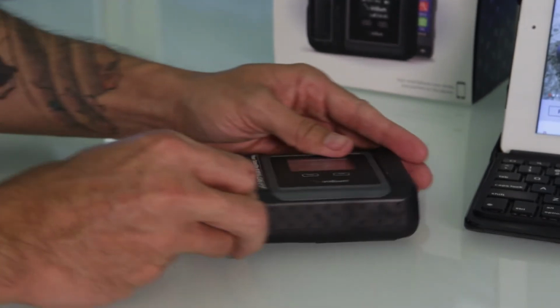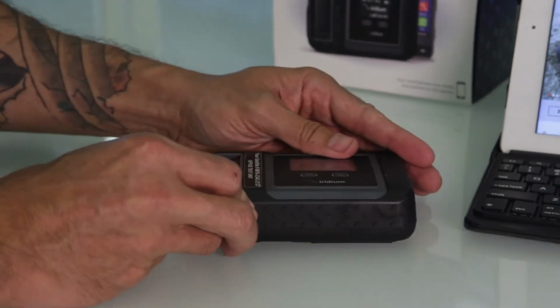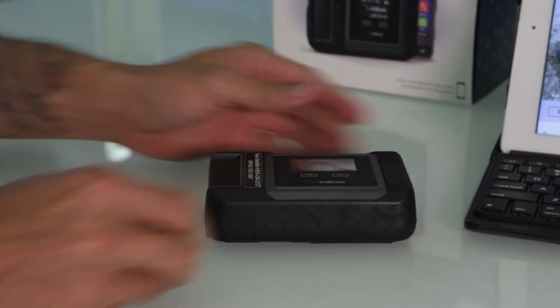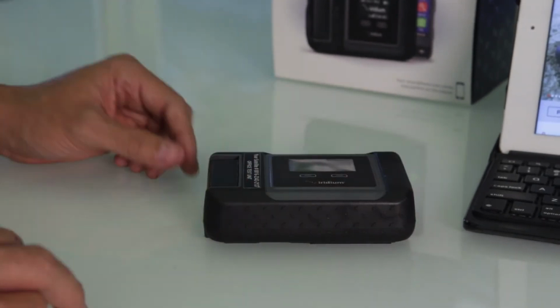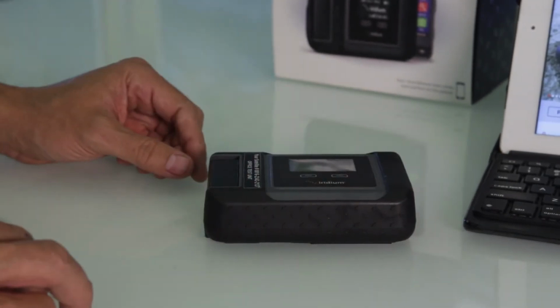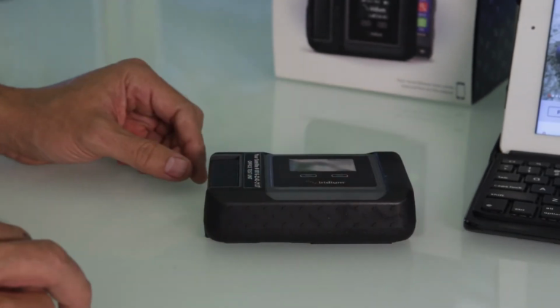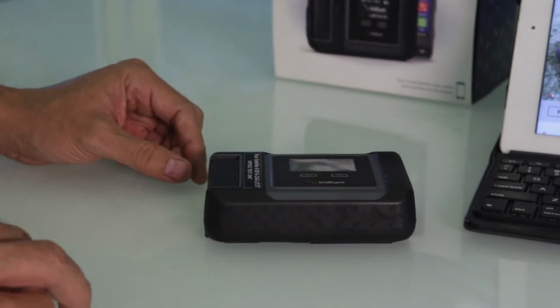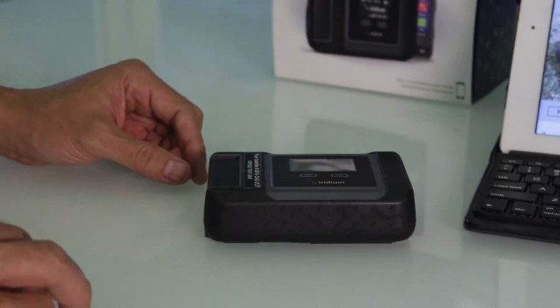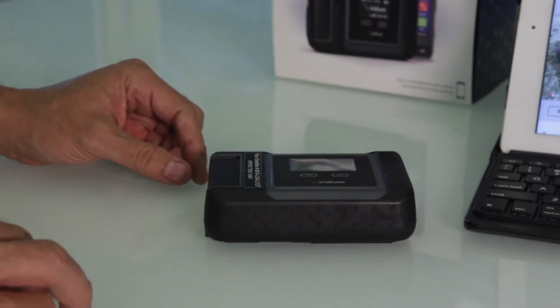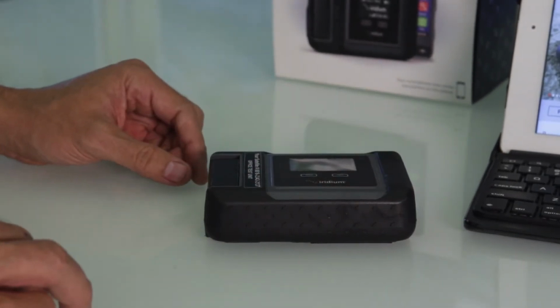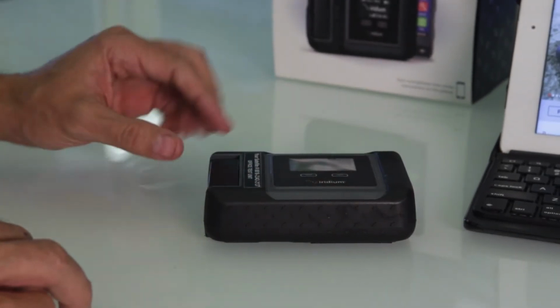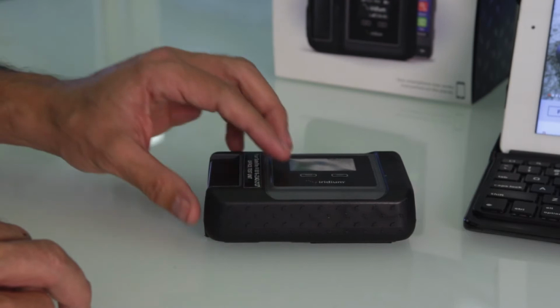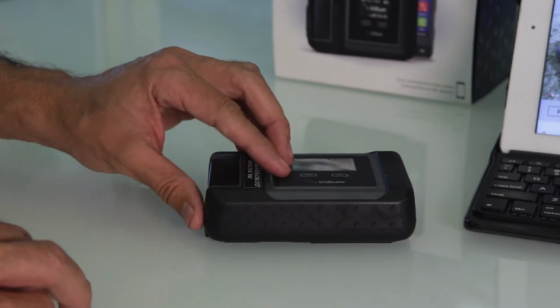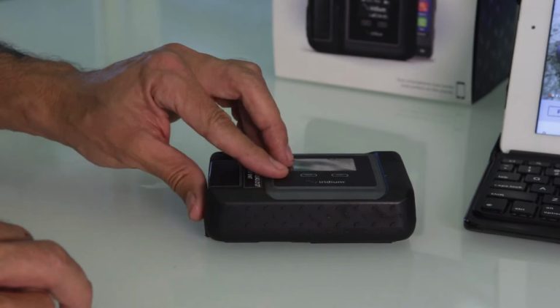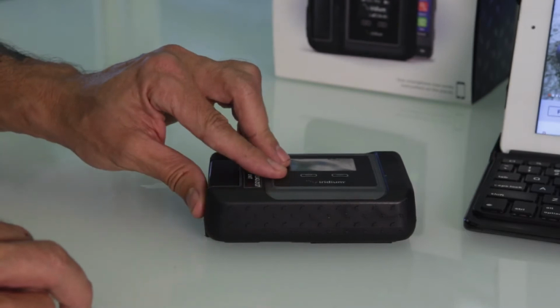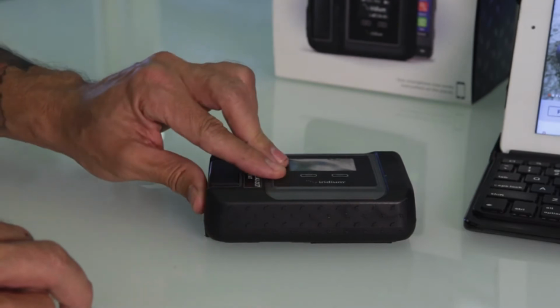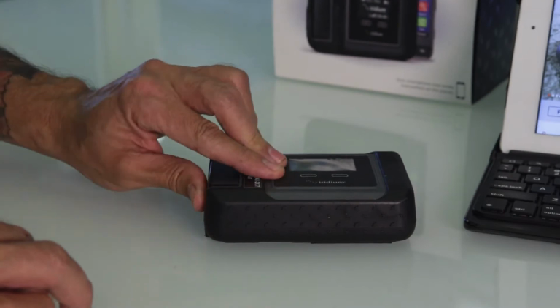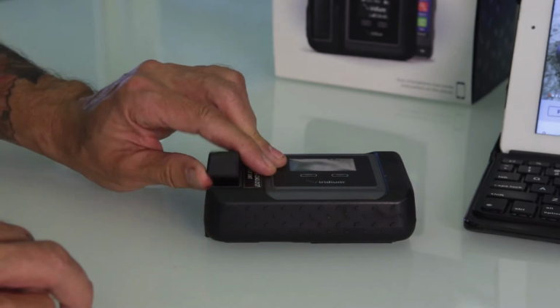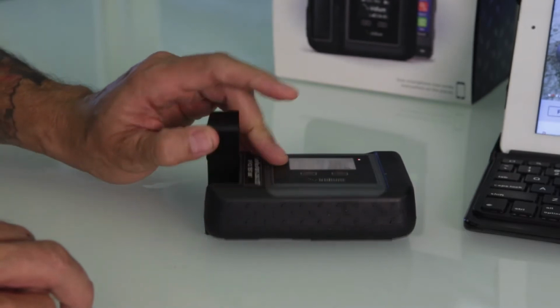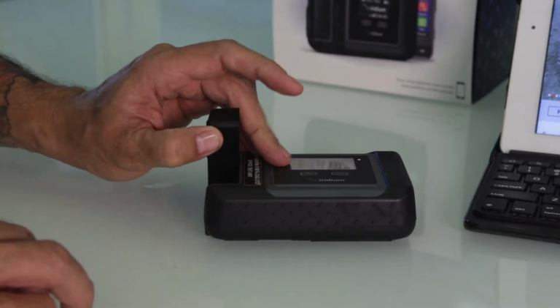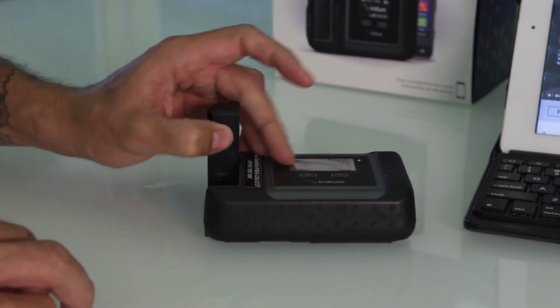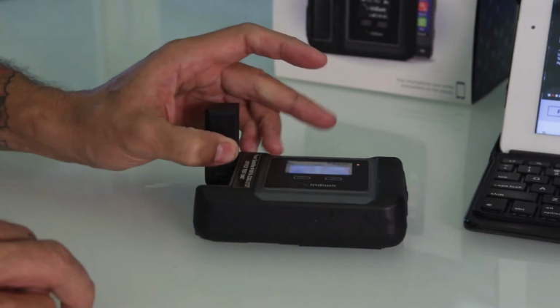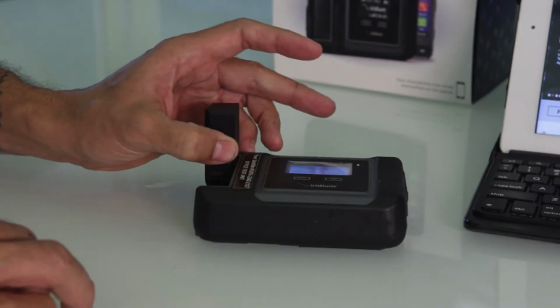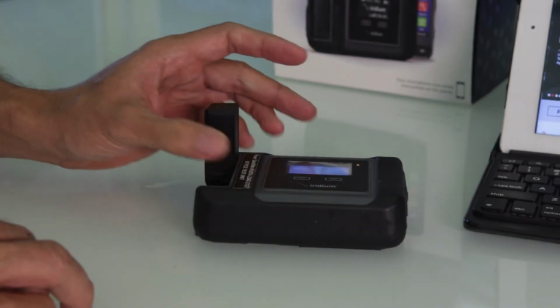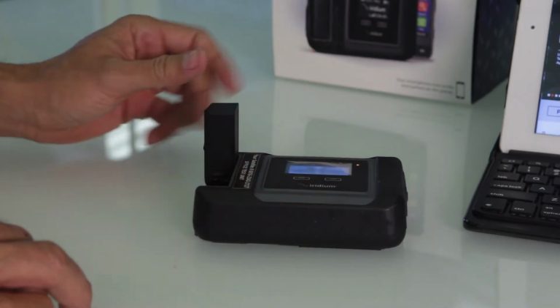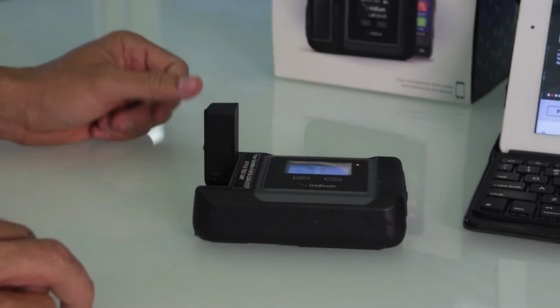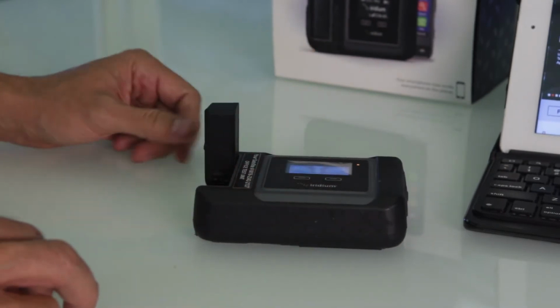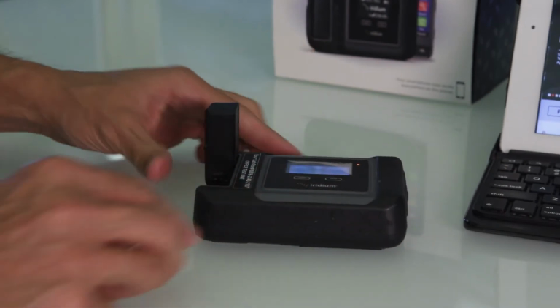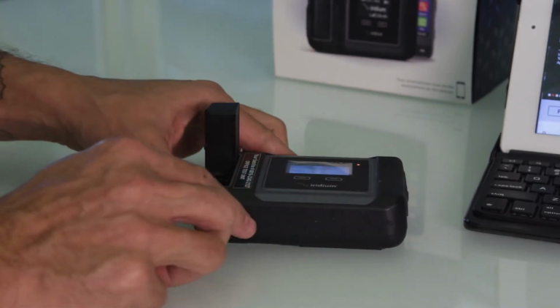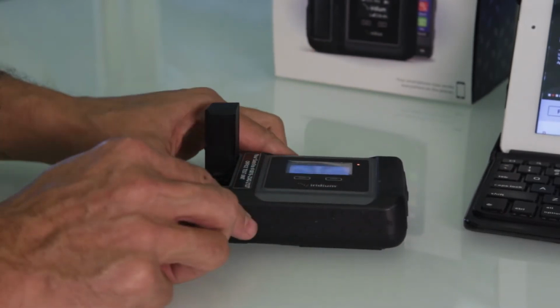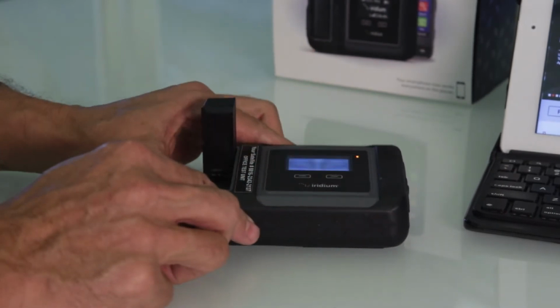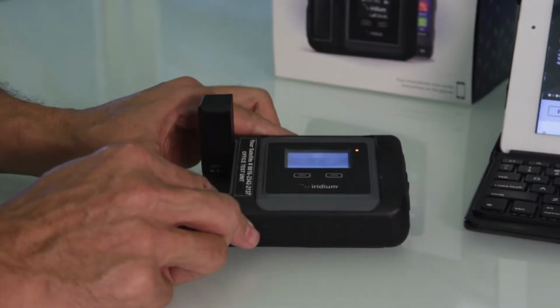To power the unit on, simply pull the antenna up and you'll see the unit come to life.